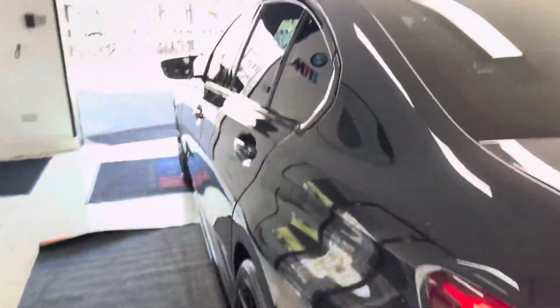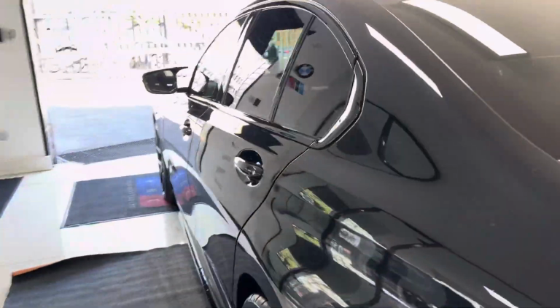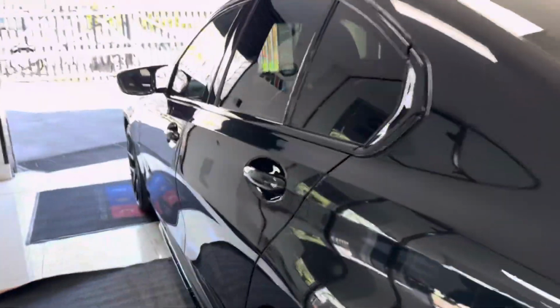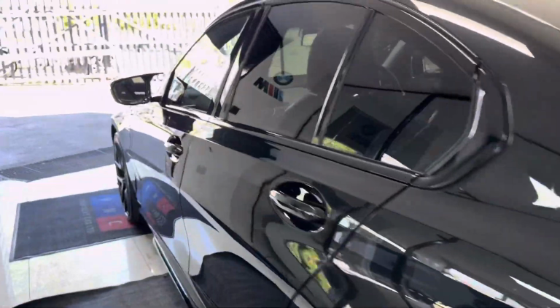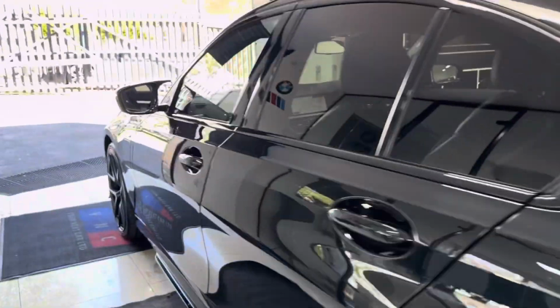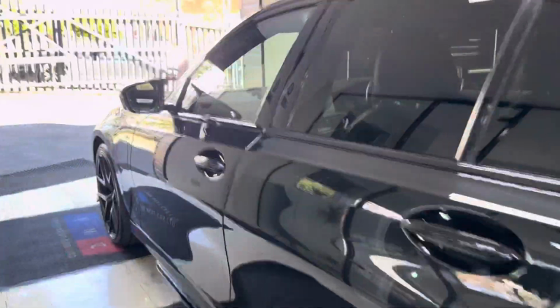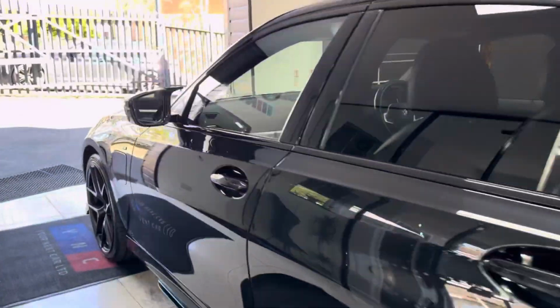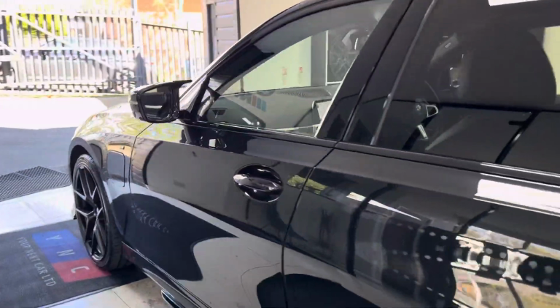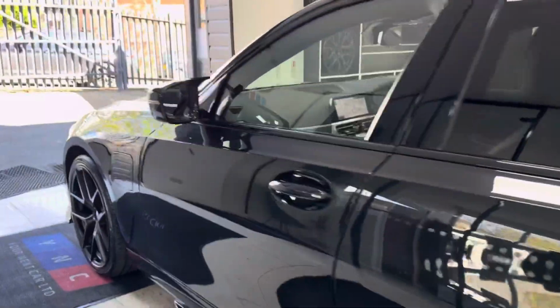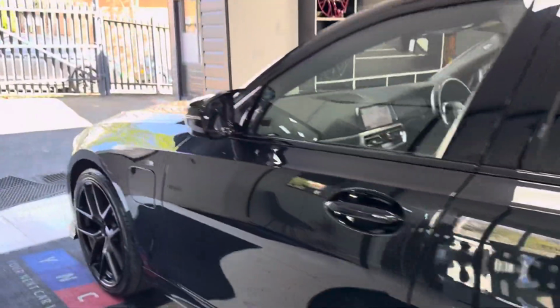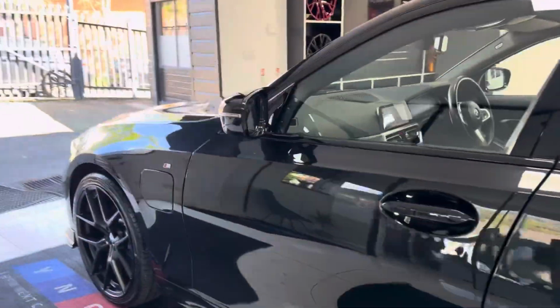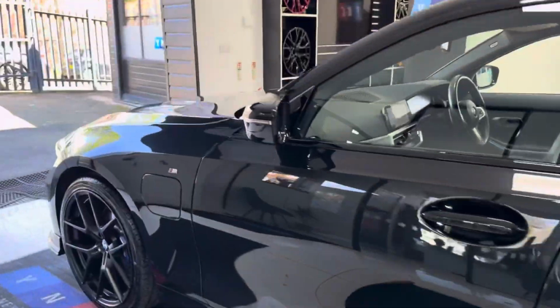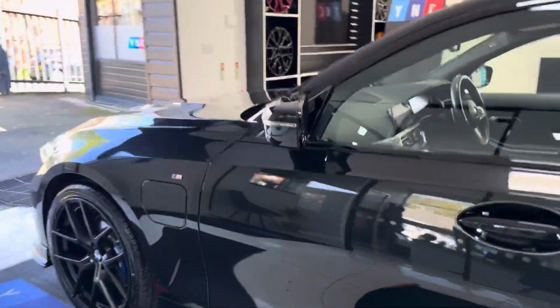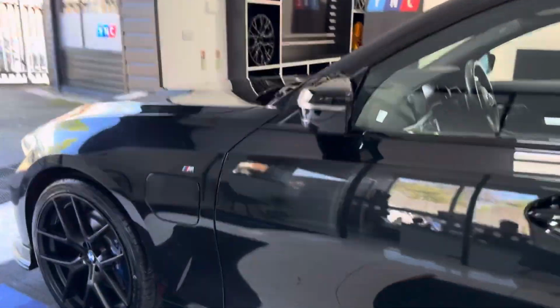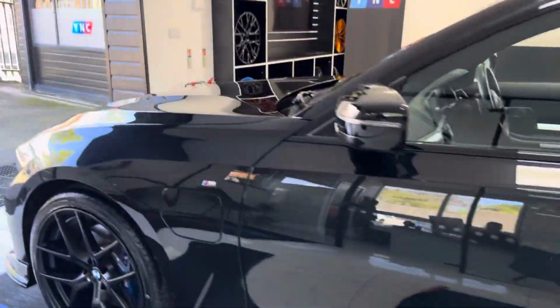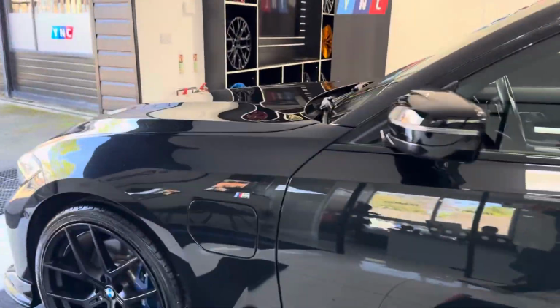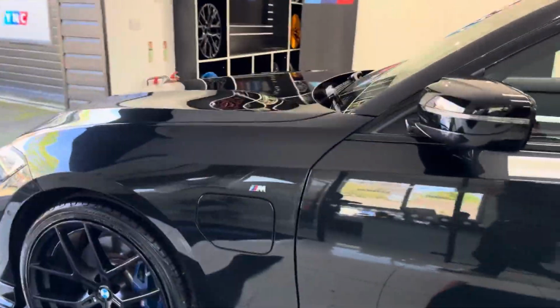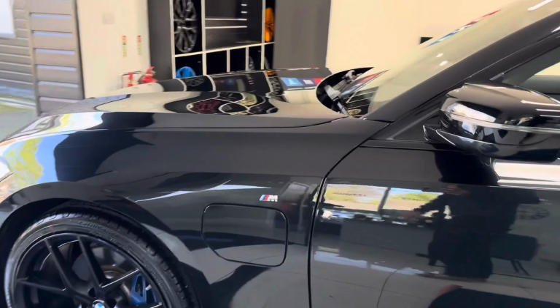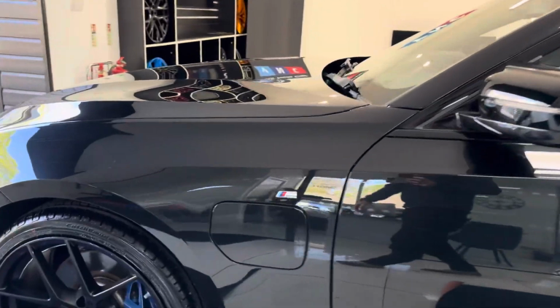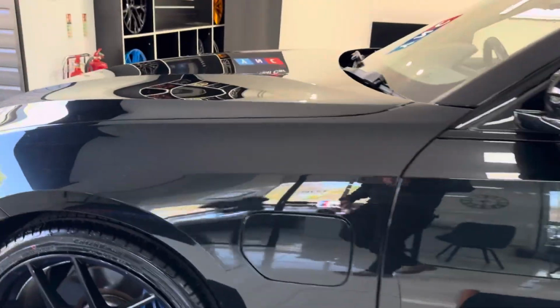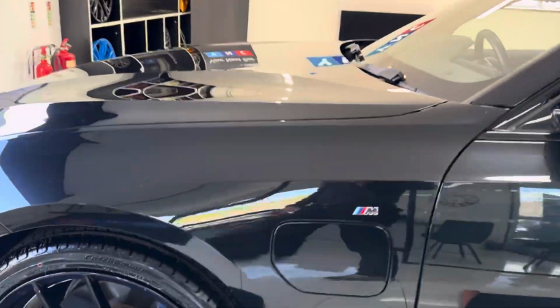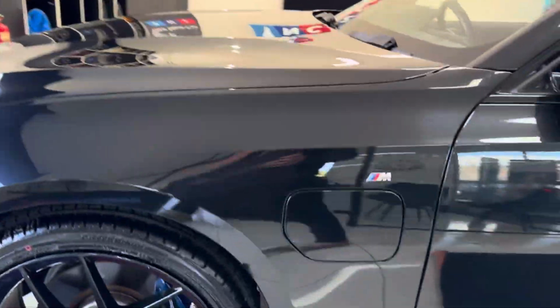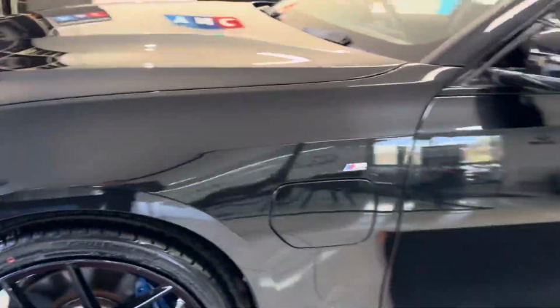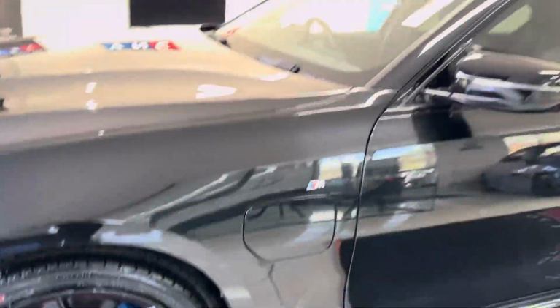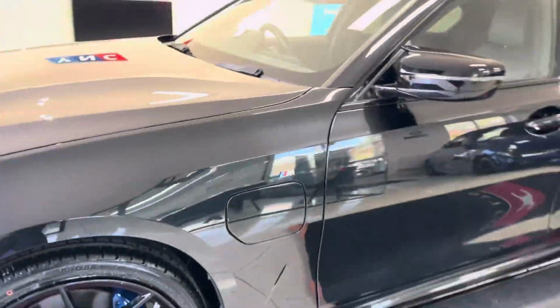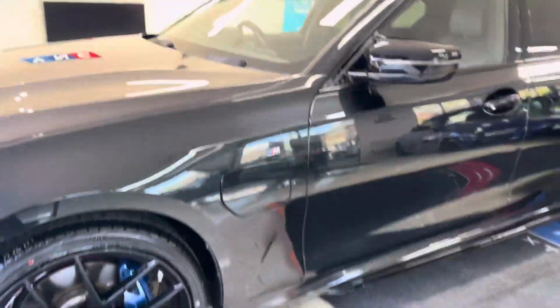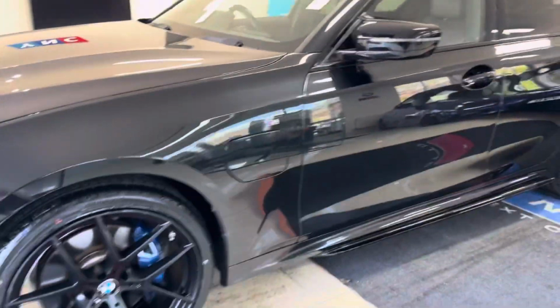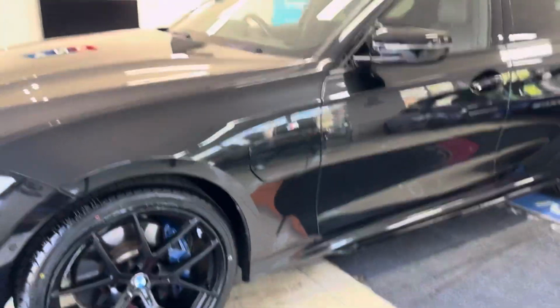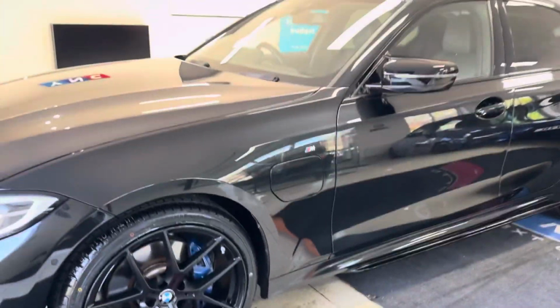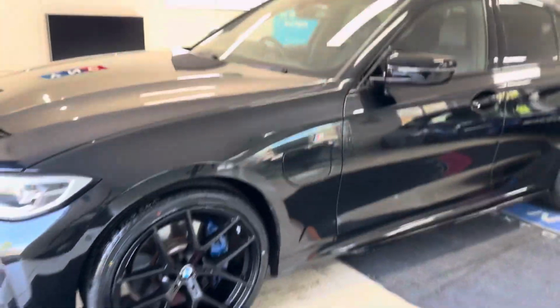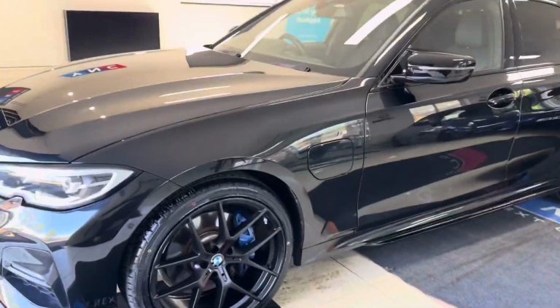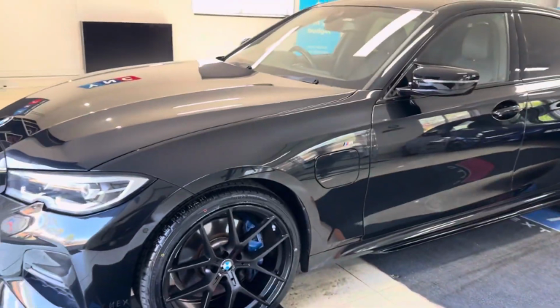On to the passenger side, where again you can see for yourself that it has been kept in a nice clean condition.